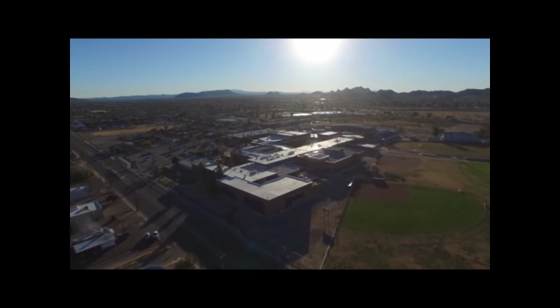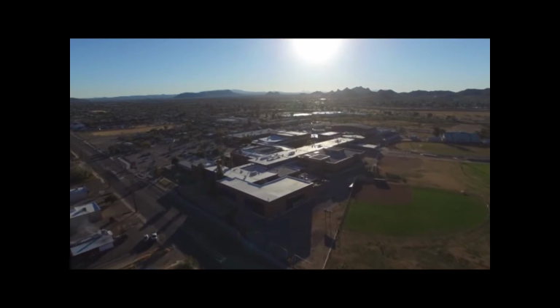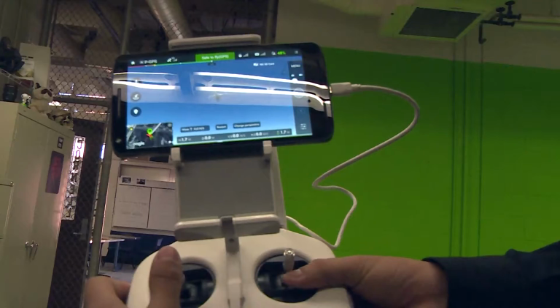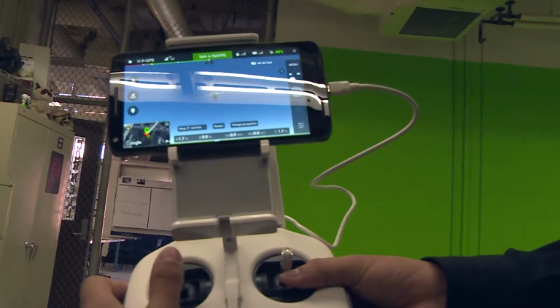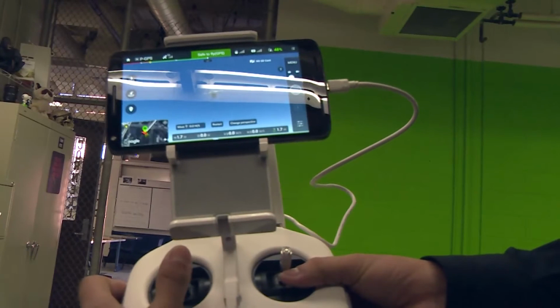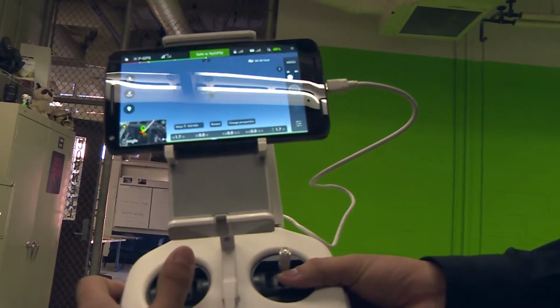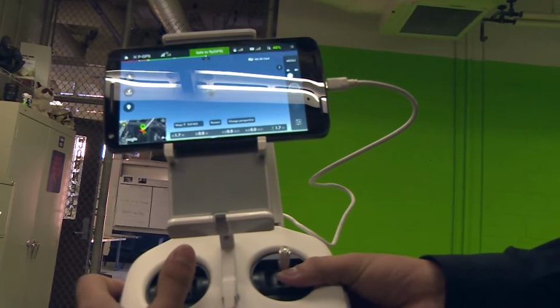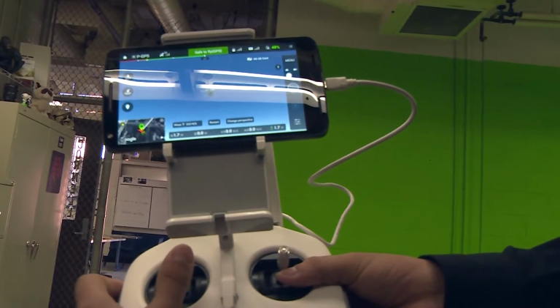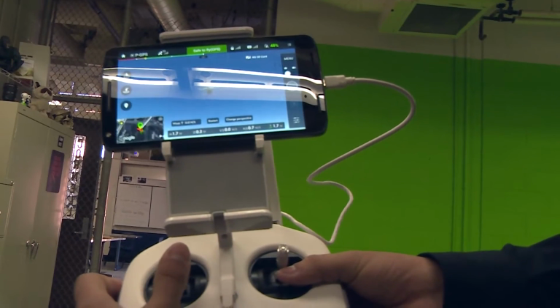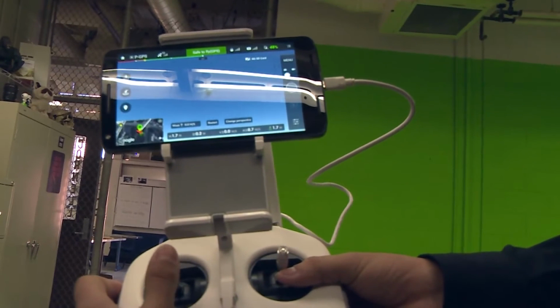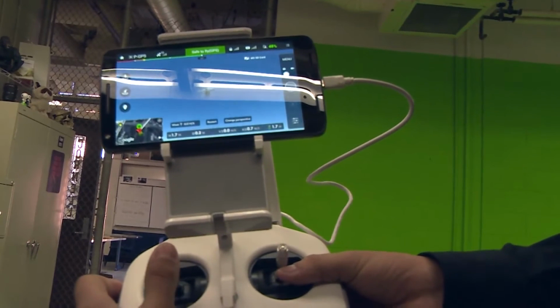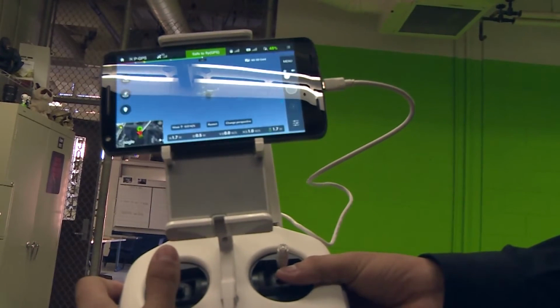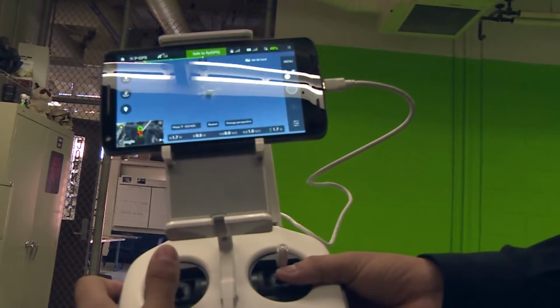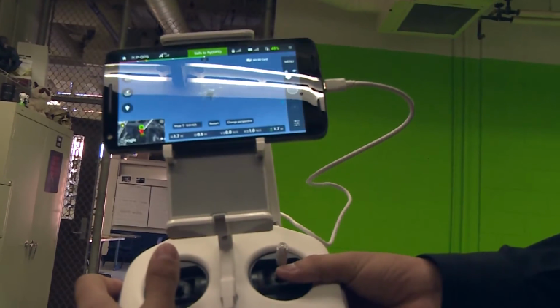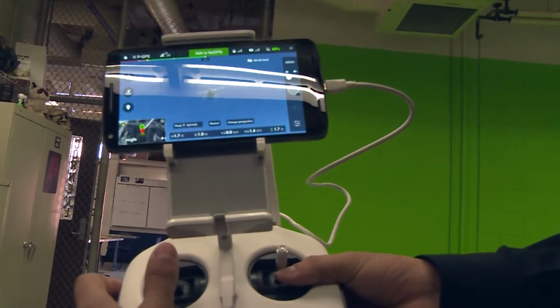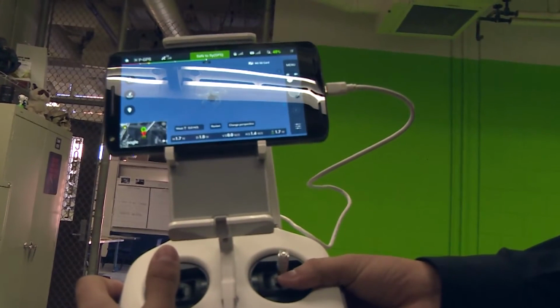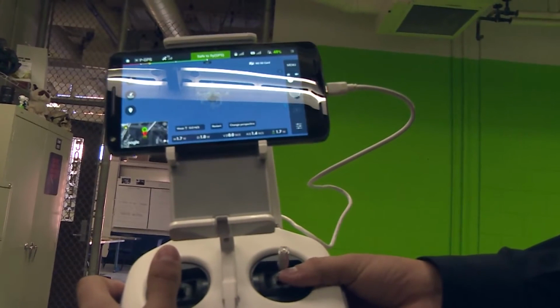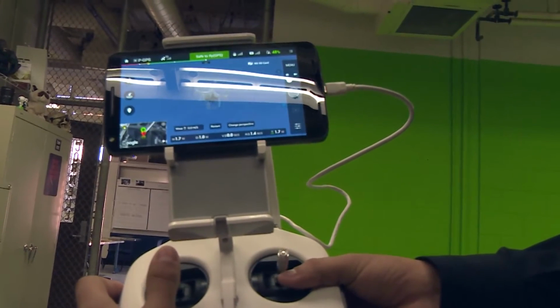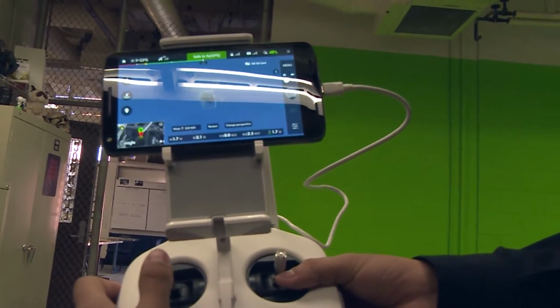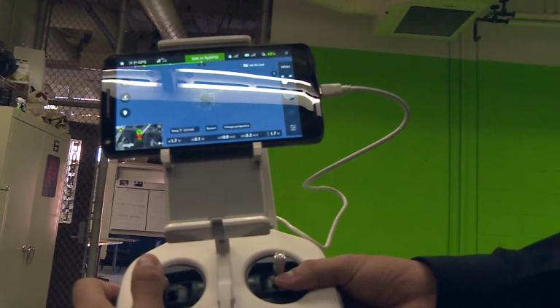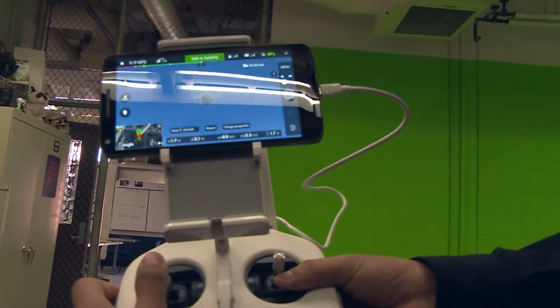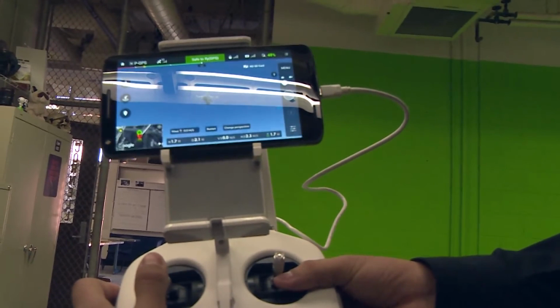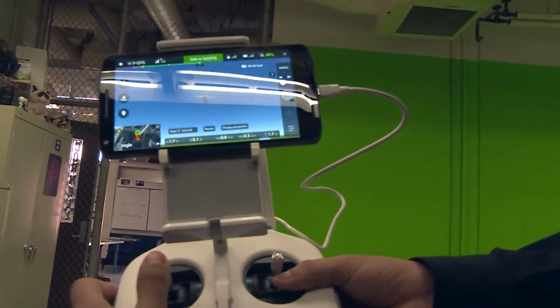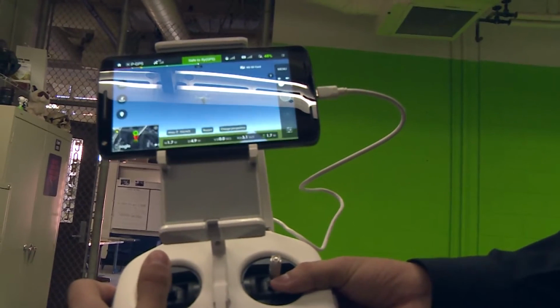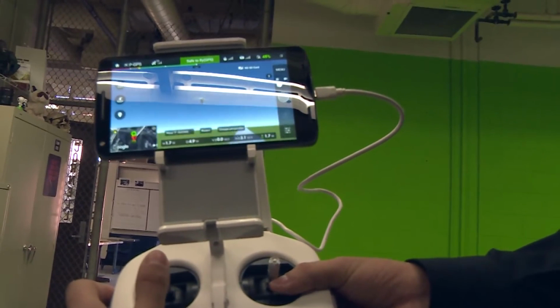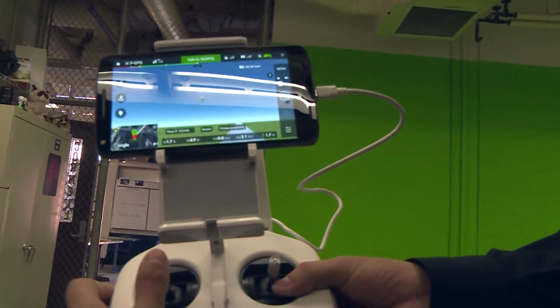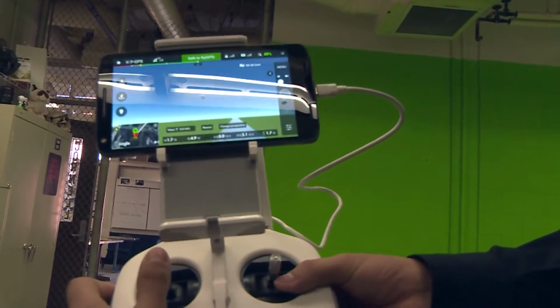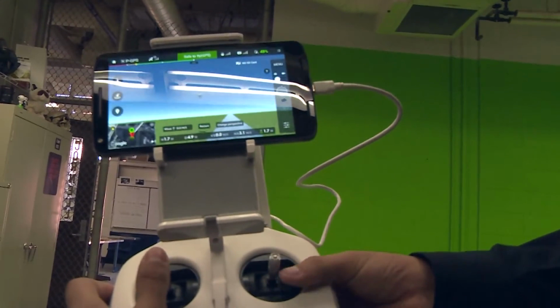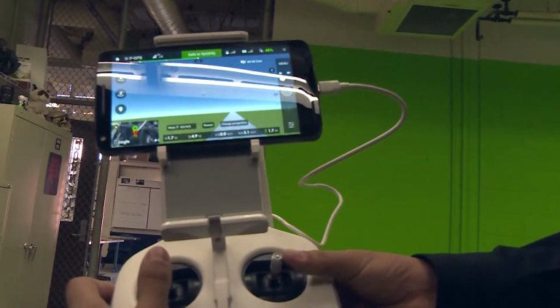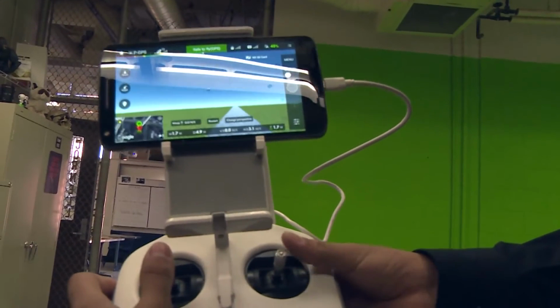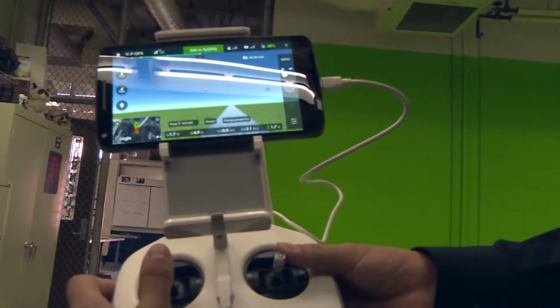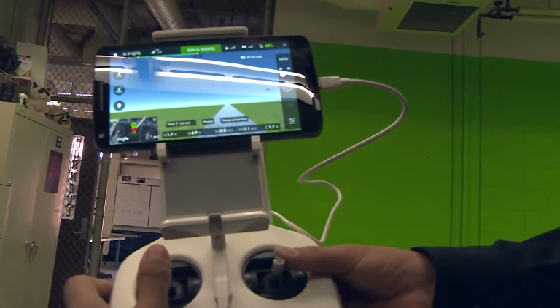It goes straight, and then you push it back.